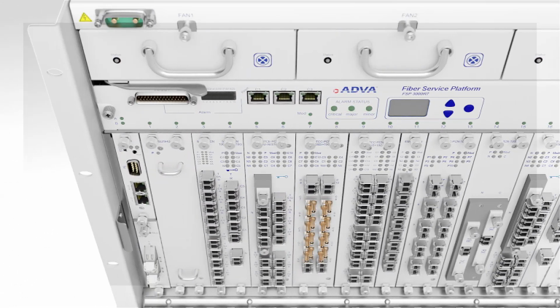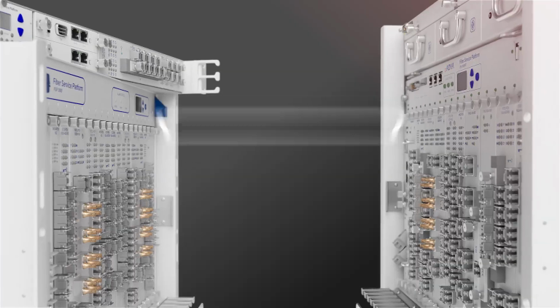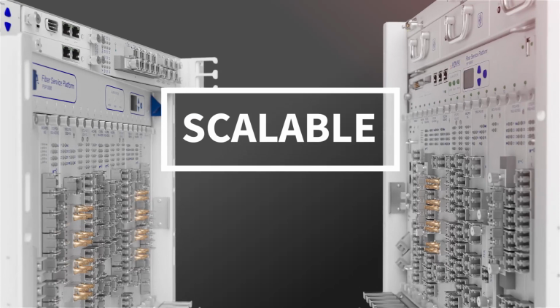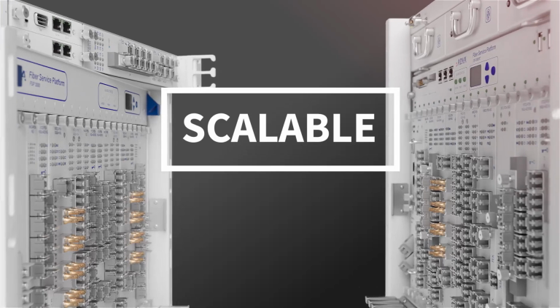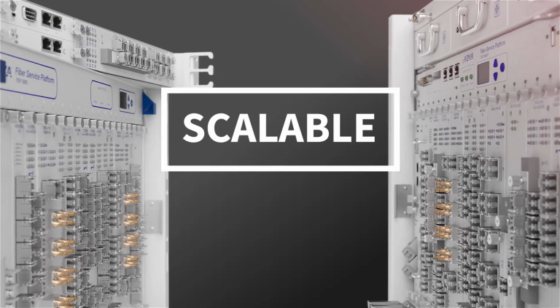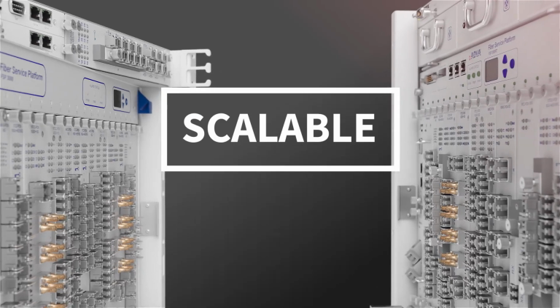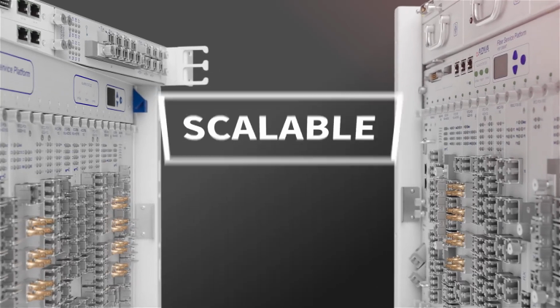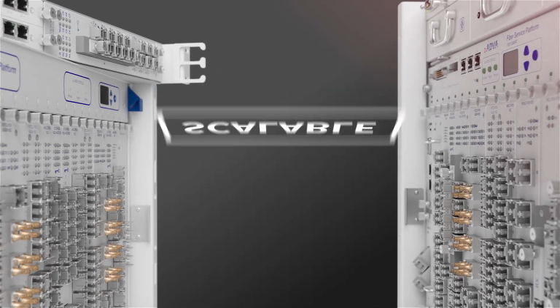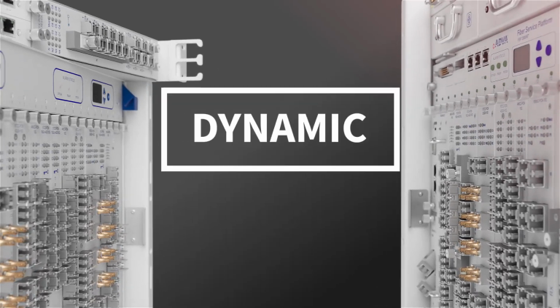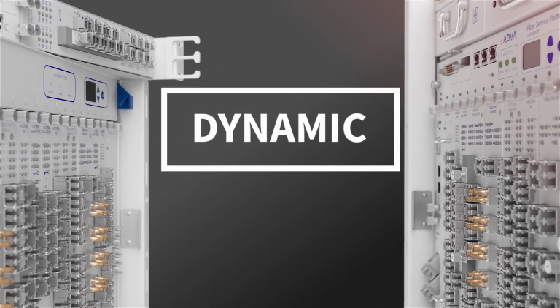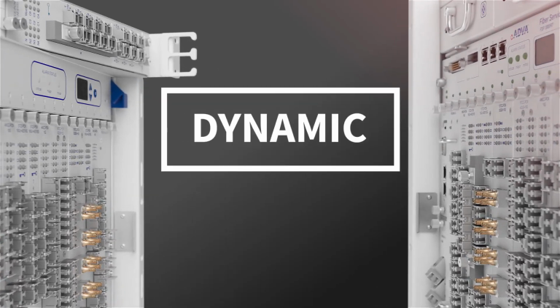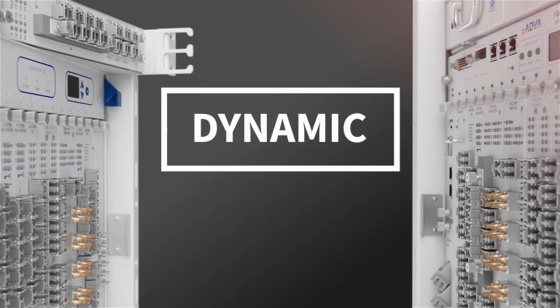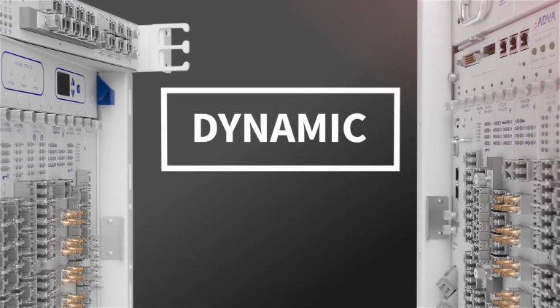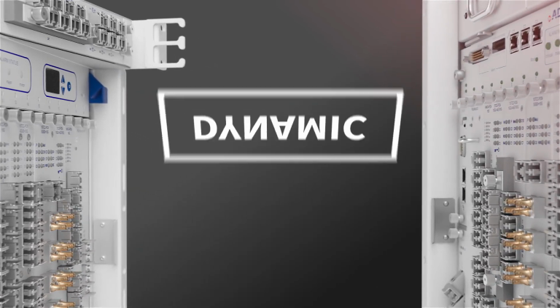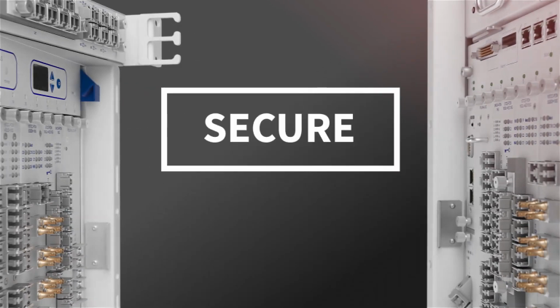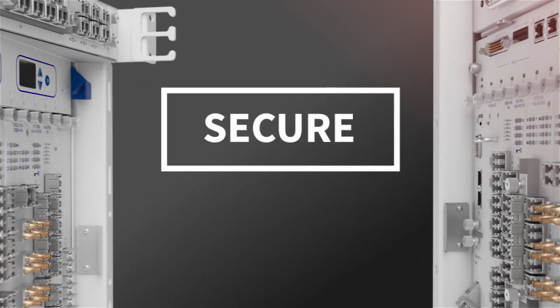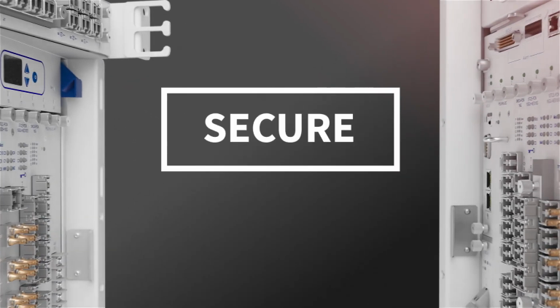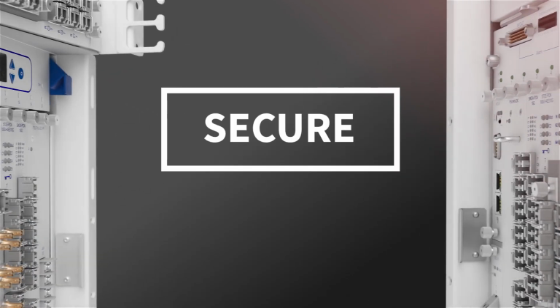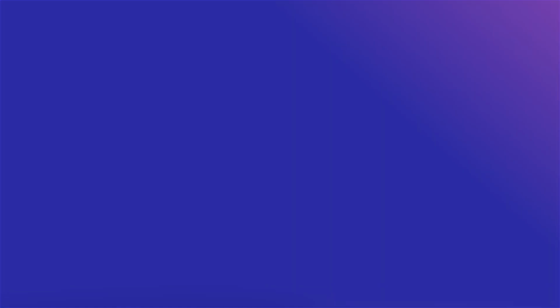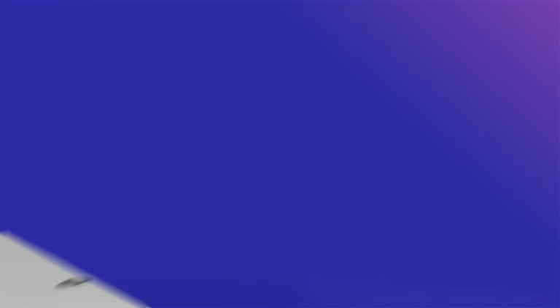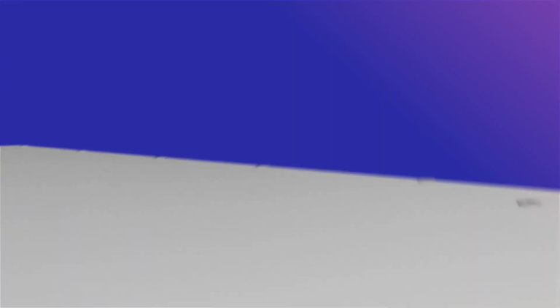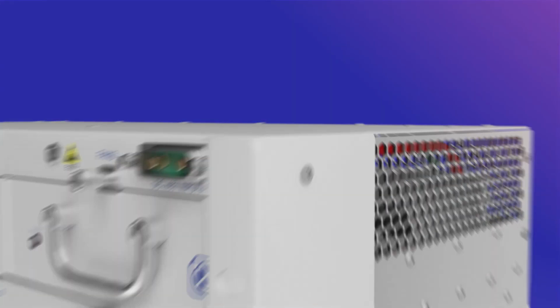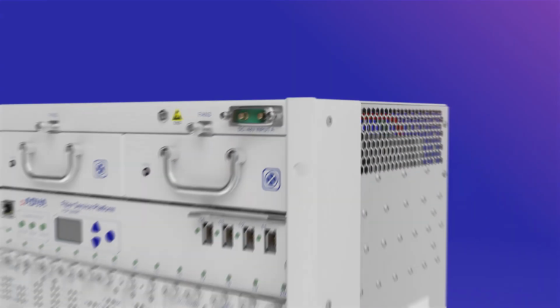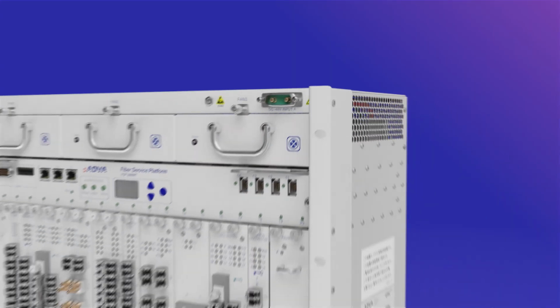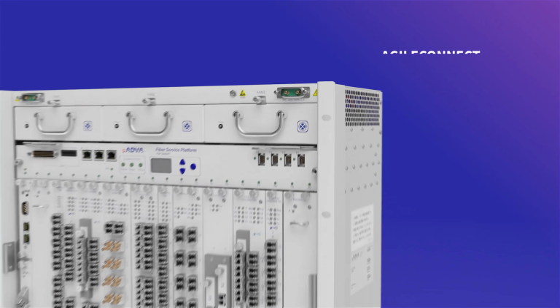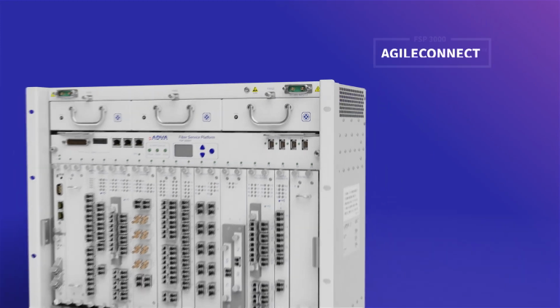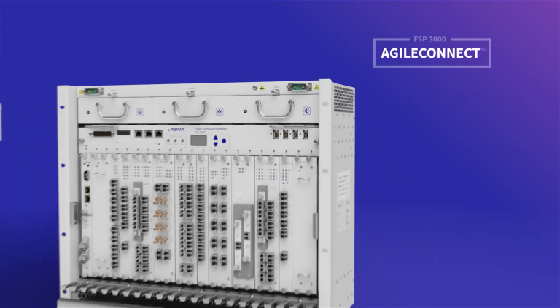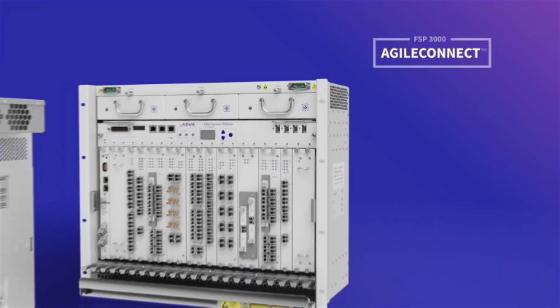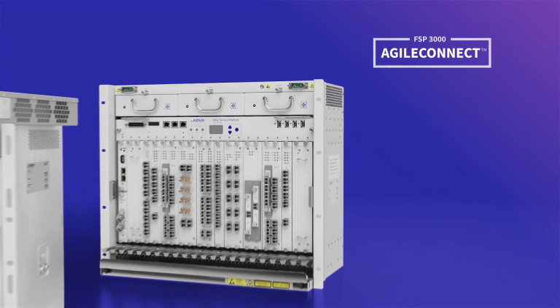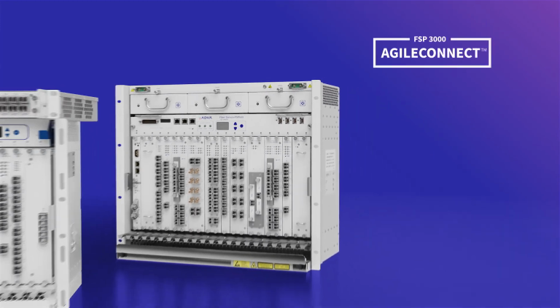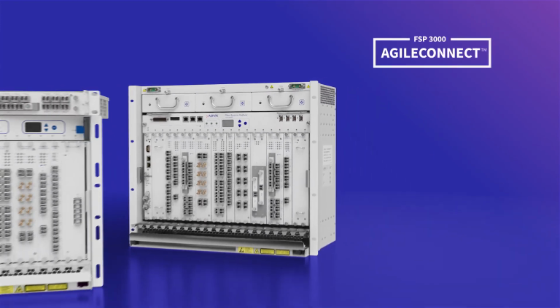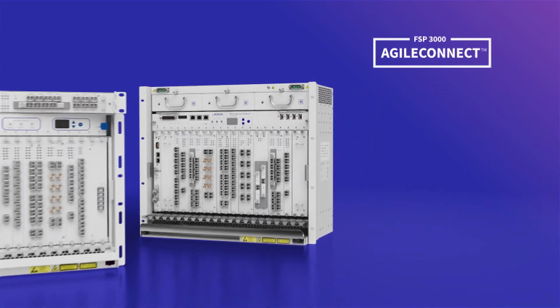Scalable. Dynamic. Secure. Our FSP3000 Agile Connect — software-defined capacity for the cloud.